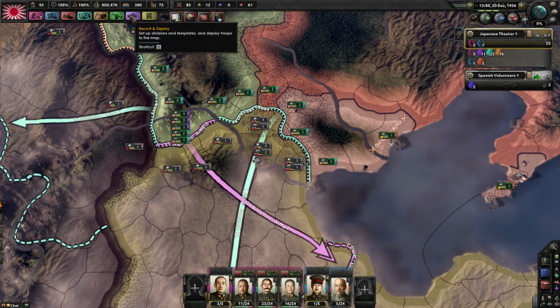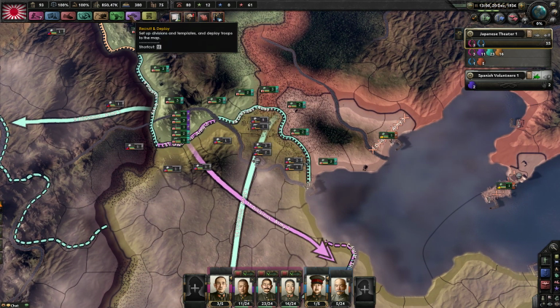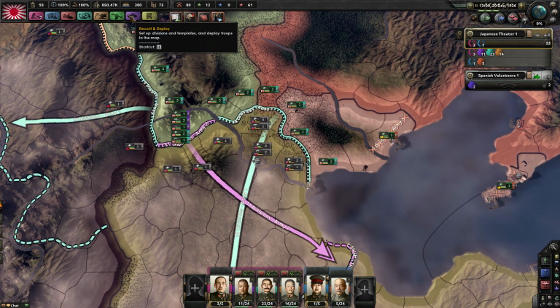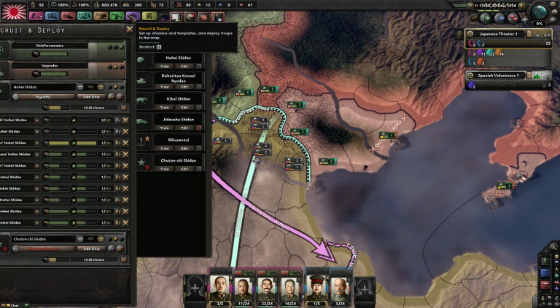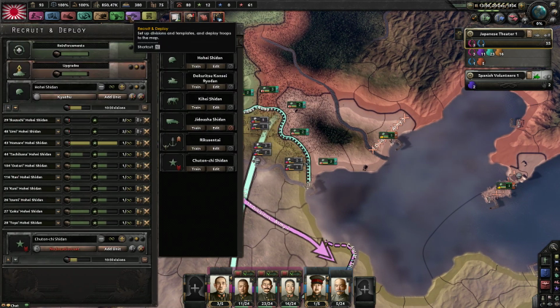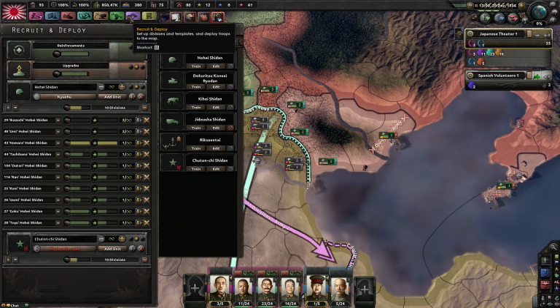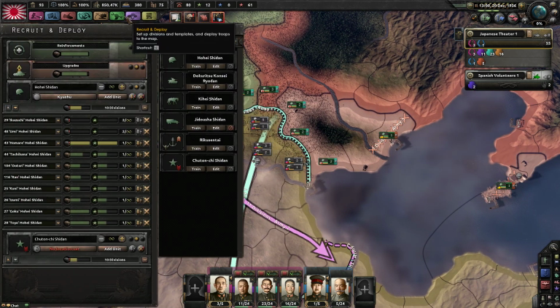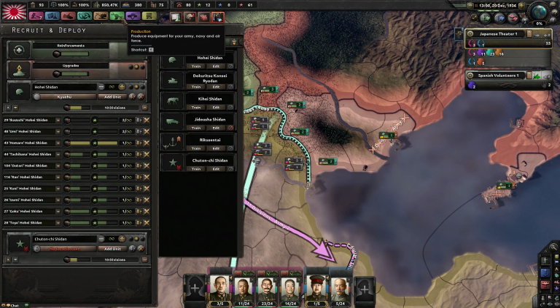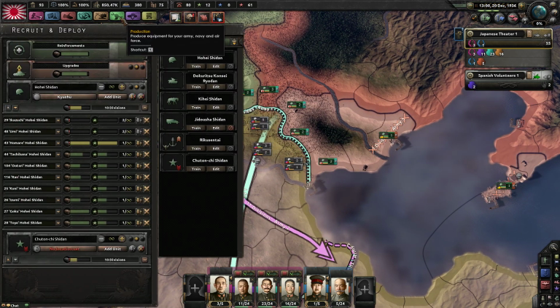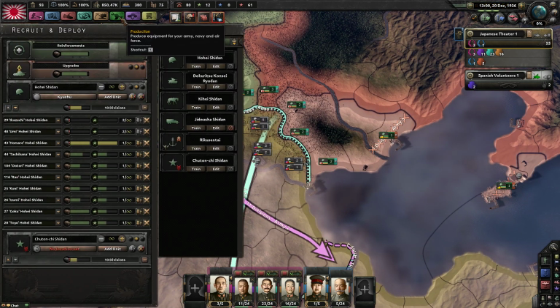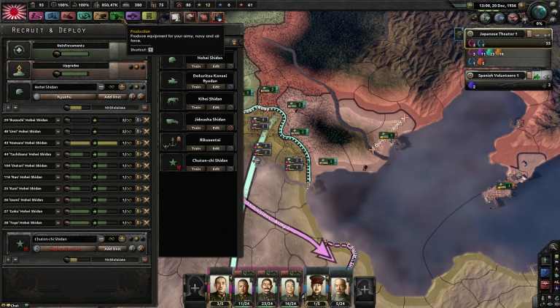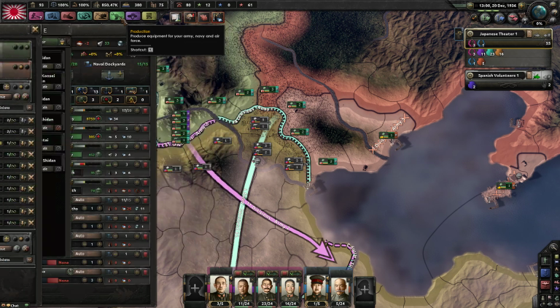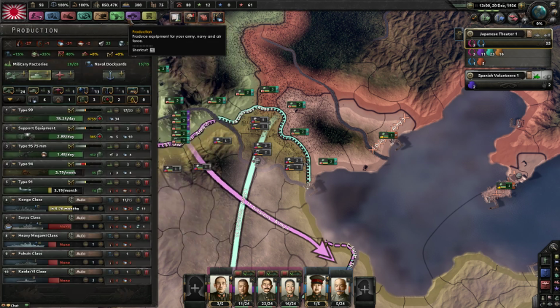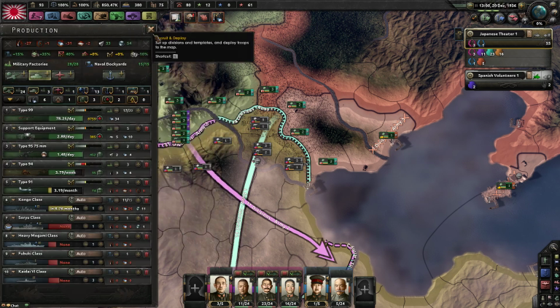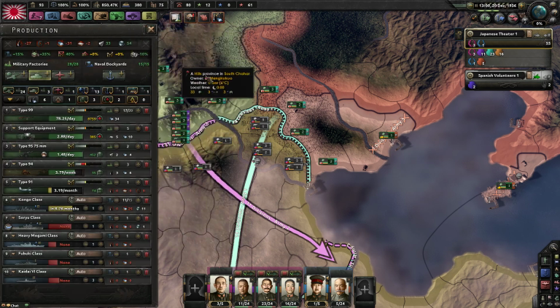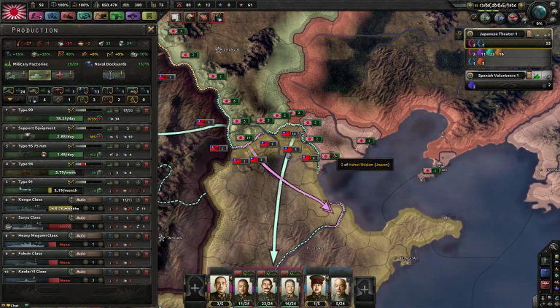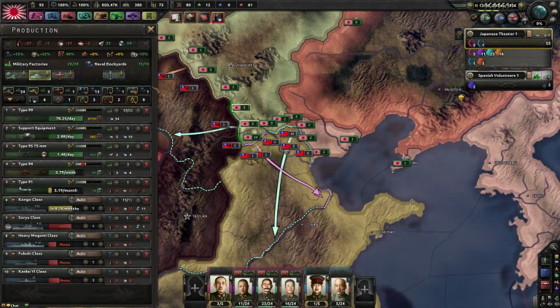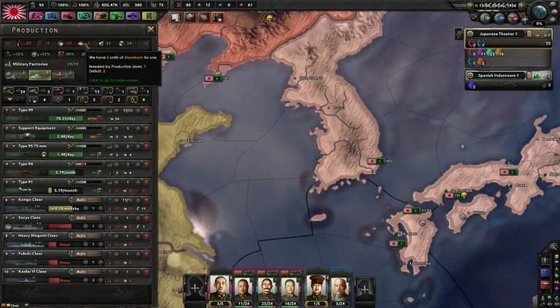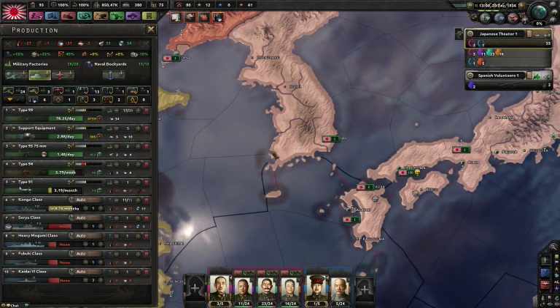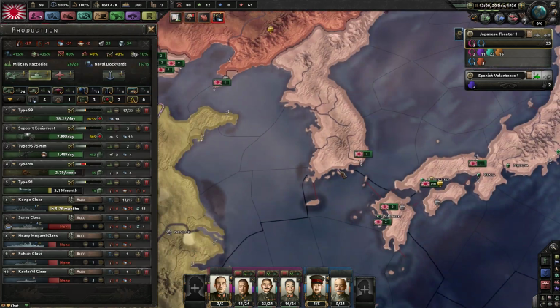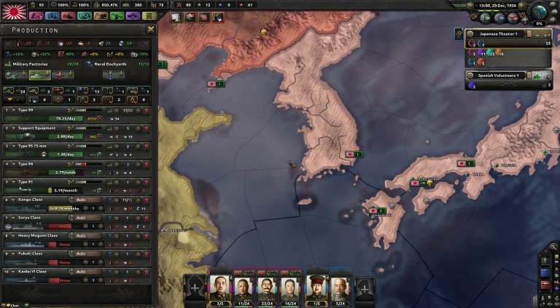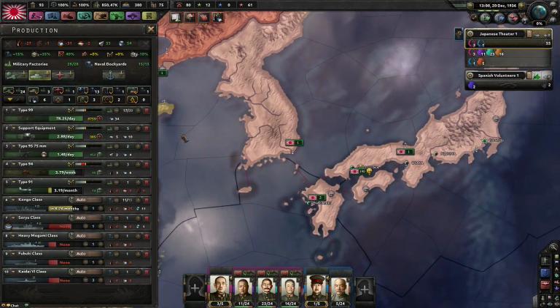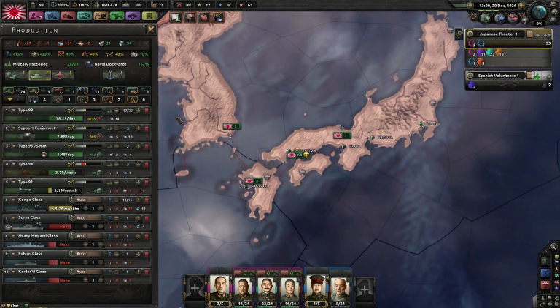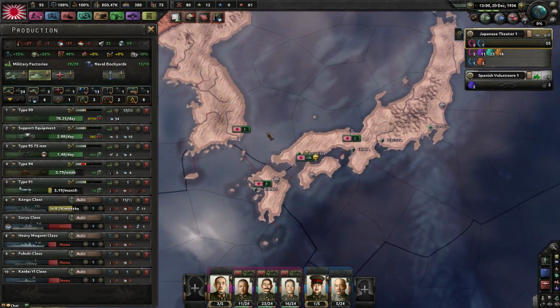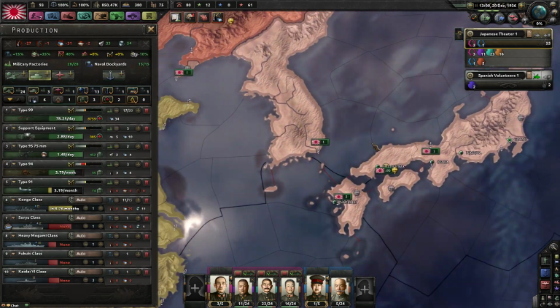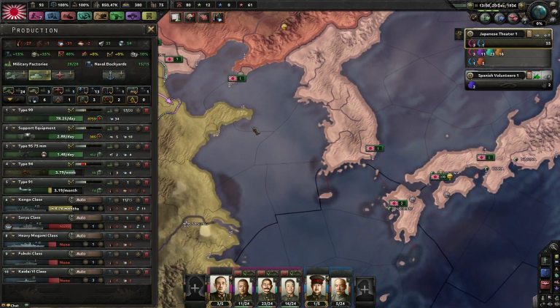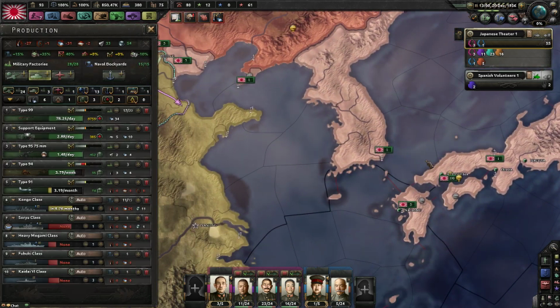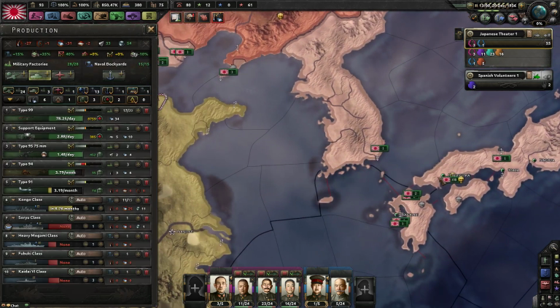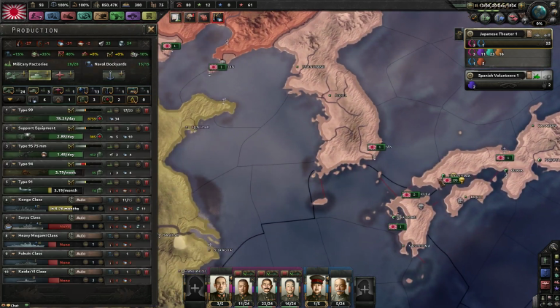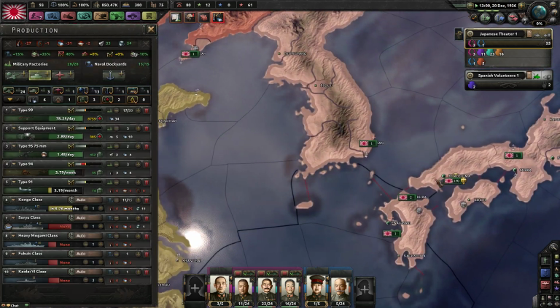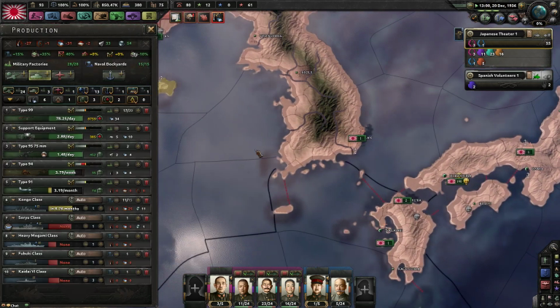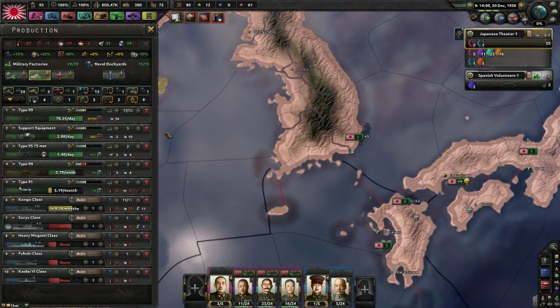What do you normally increase on your plane variants? Agility followed by reliability, nothing else. Don't increase air attack because it decreases agility.